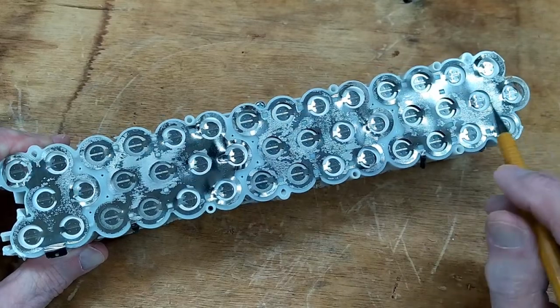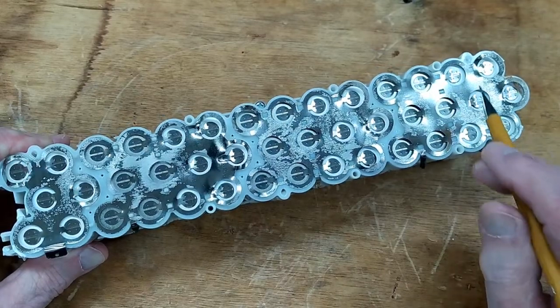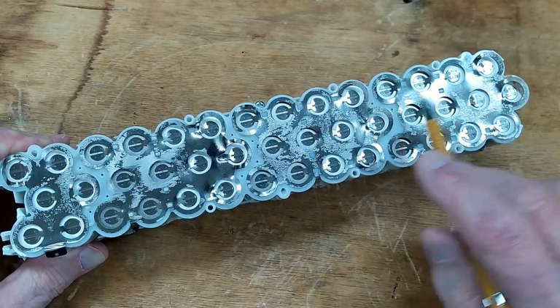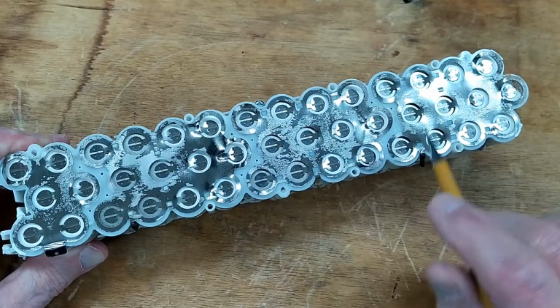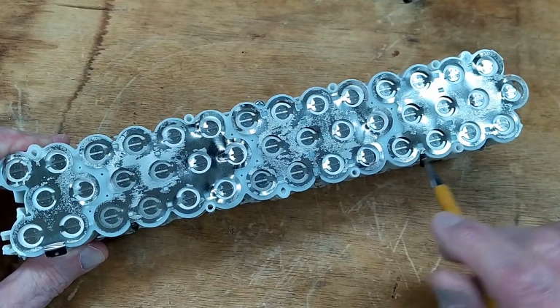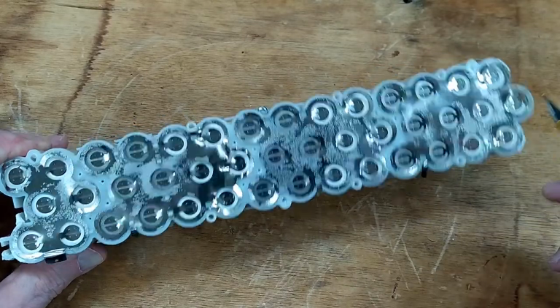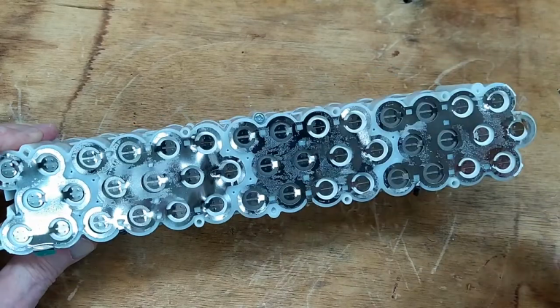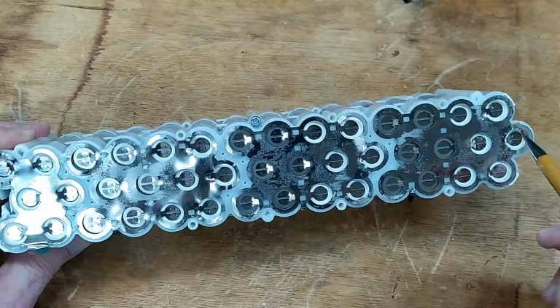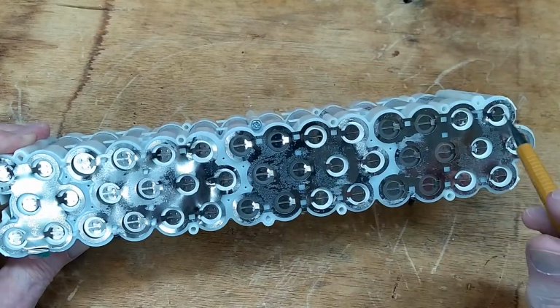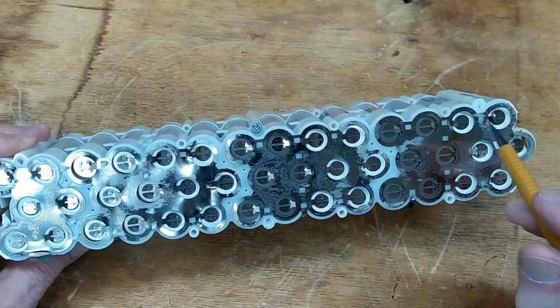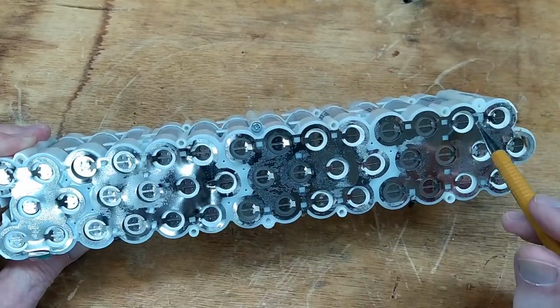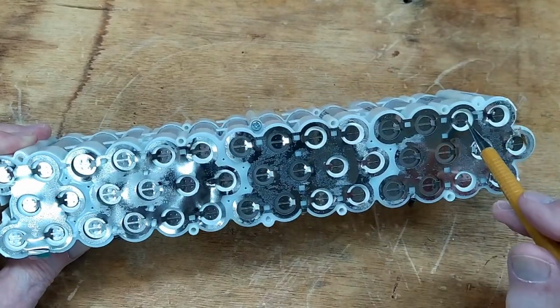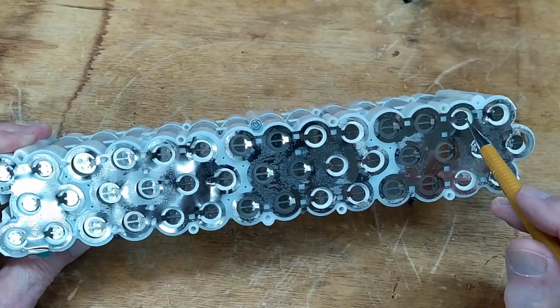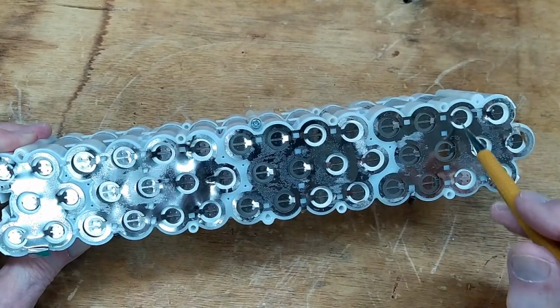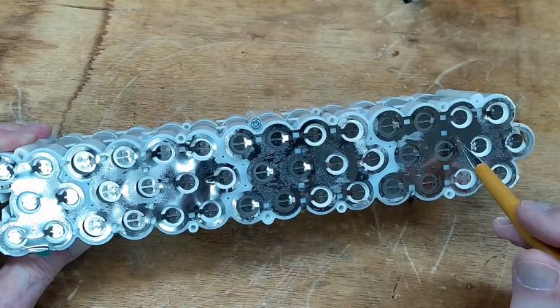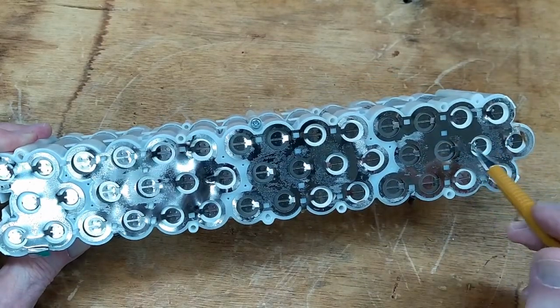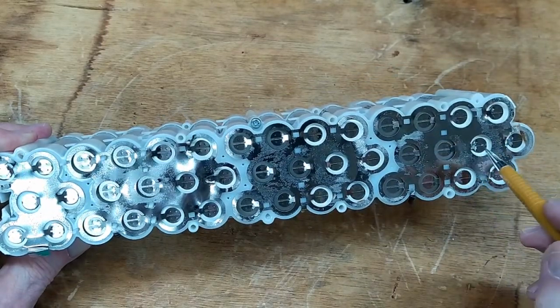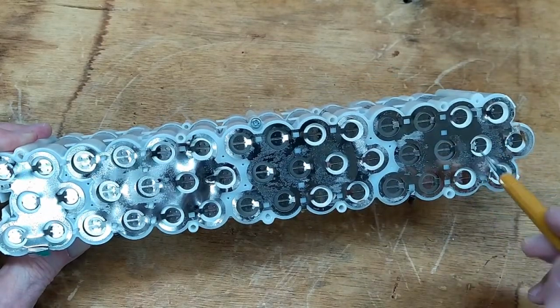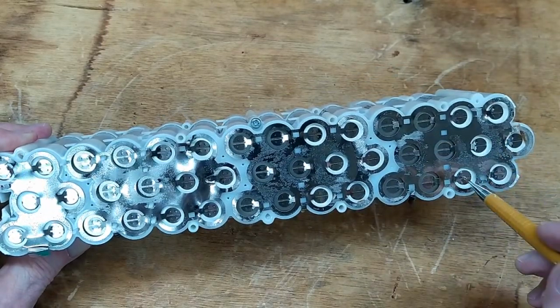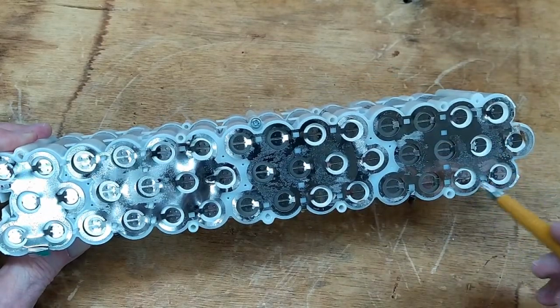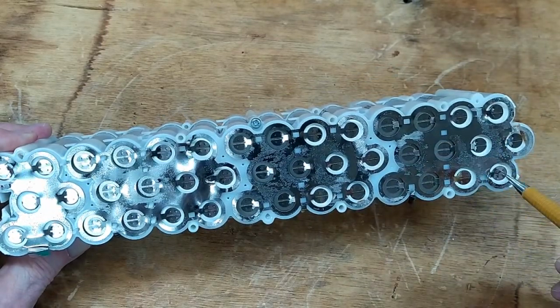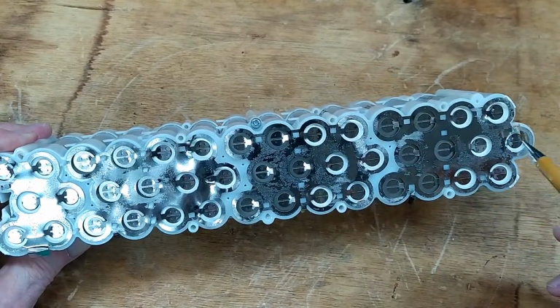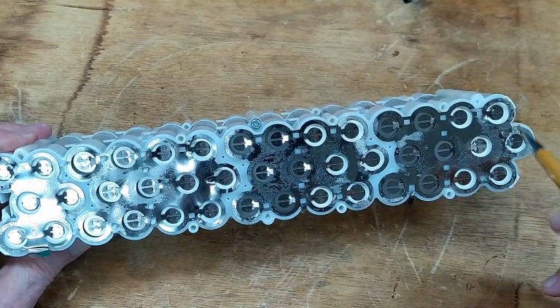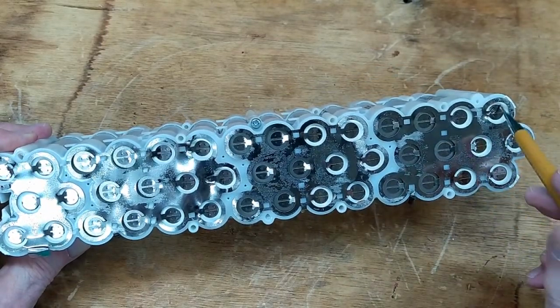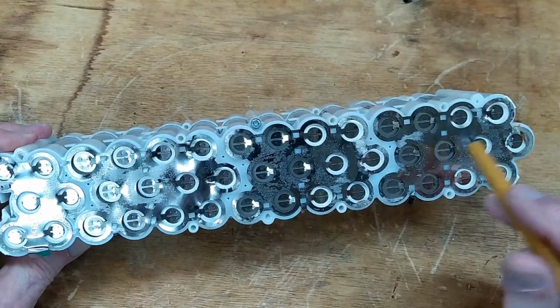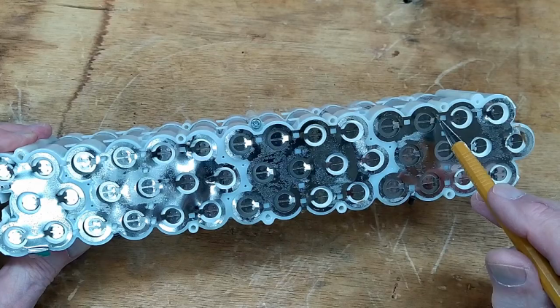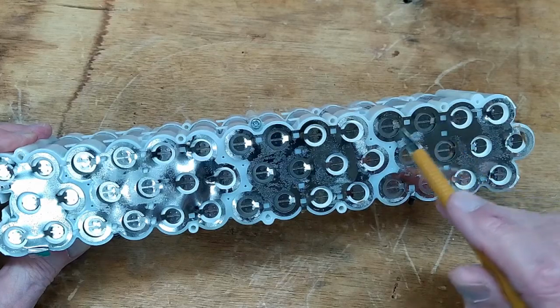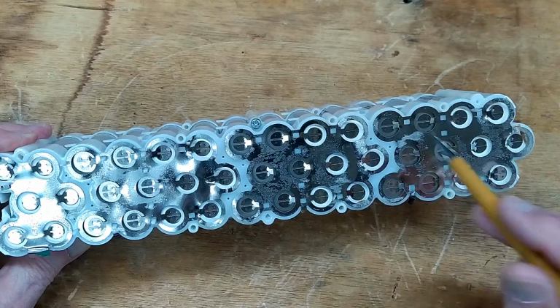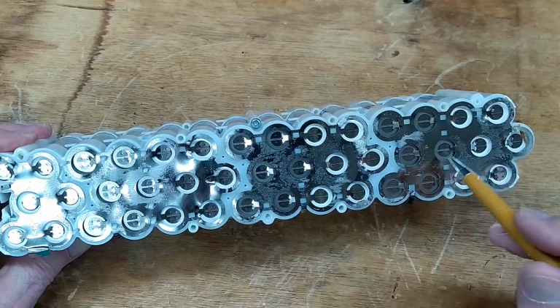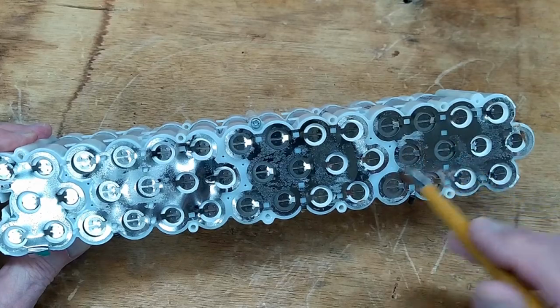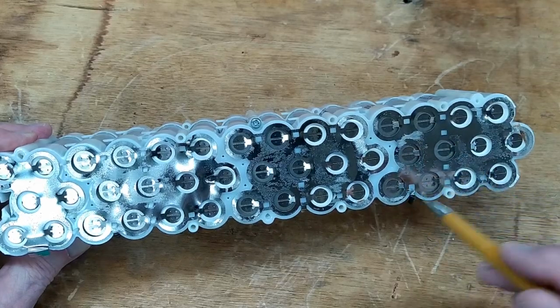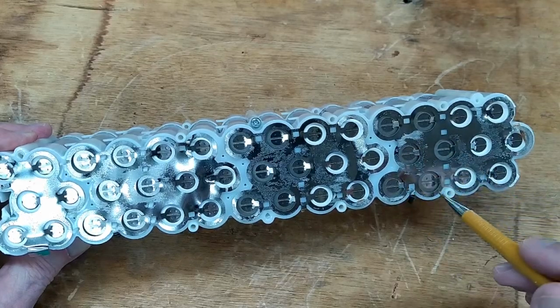They are all spot welded together. These are the plus ends here, and these are the minus ends.